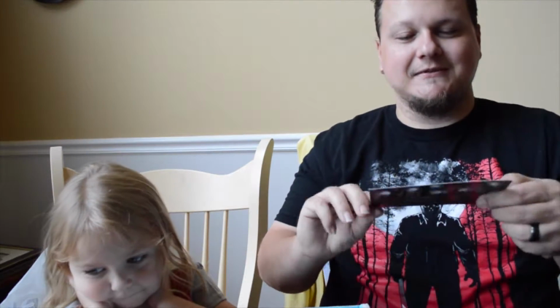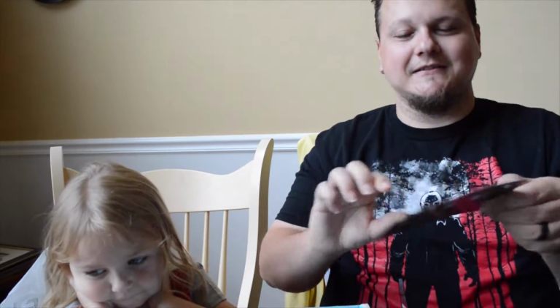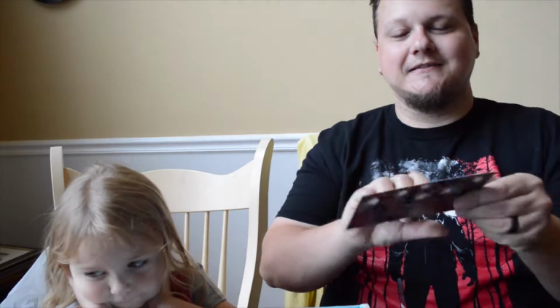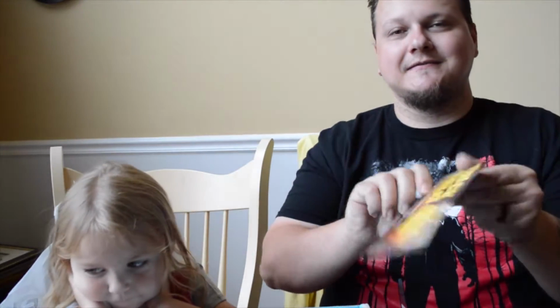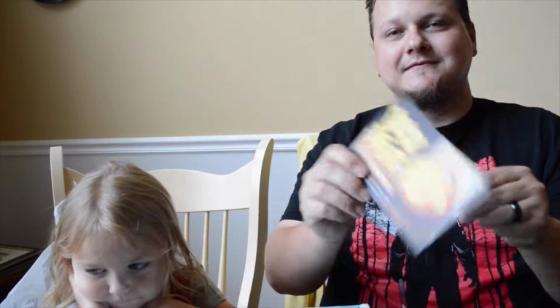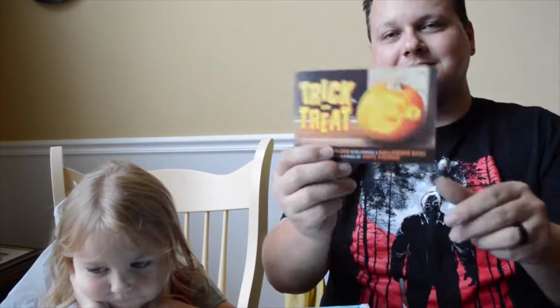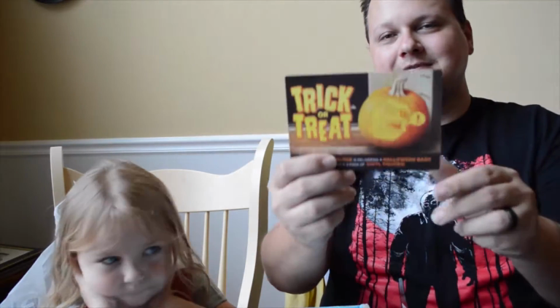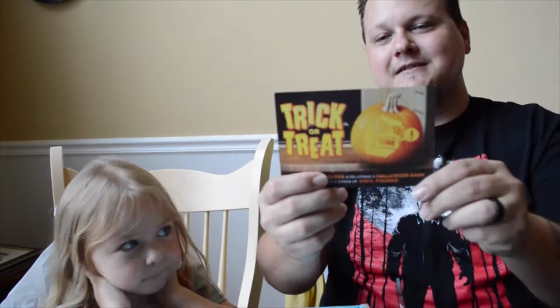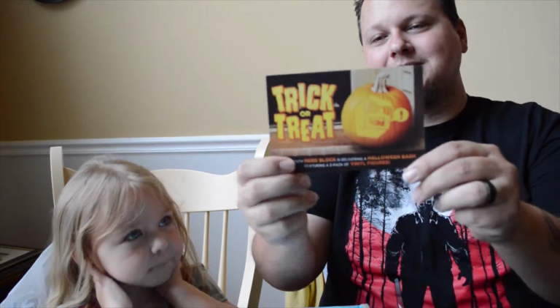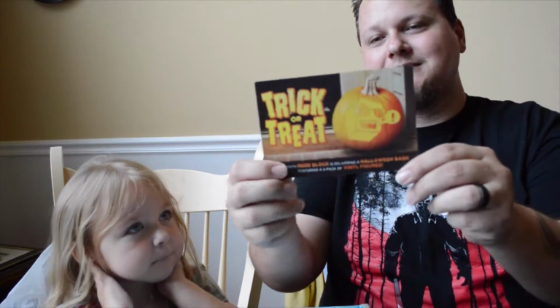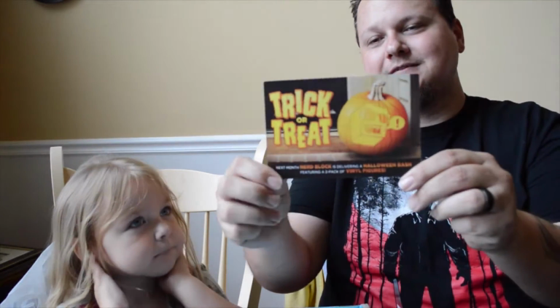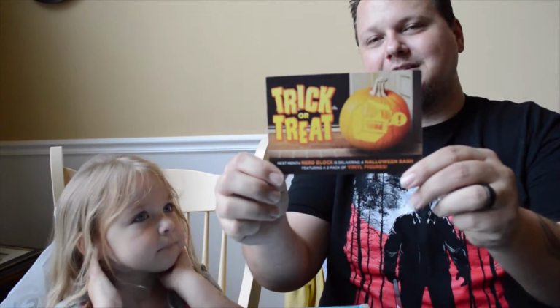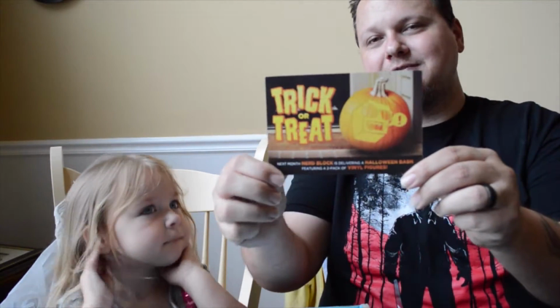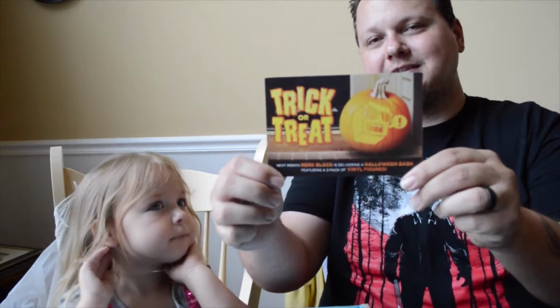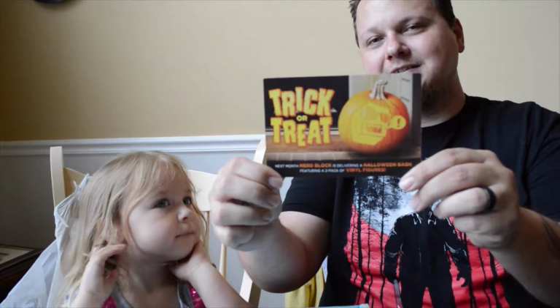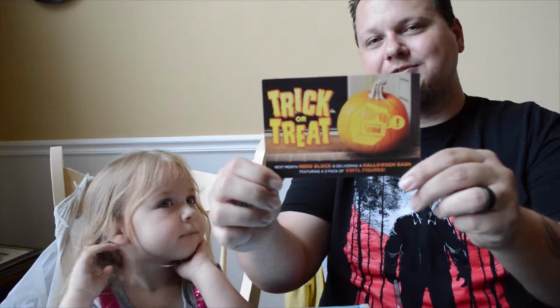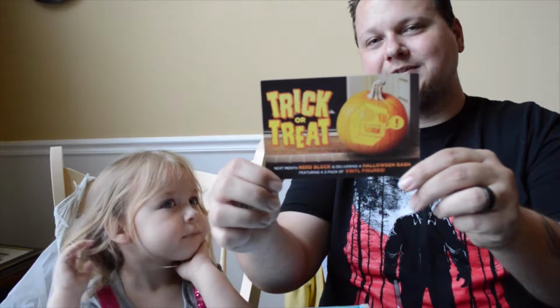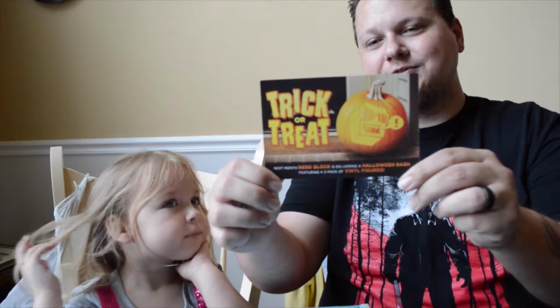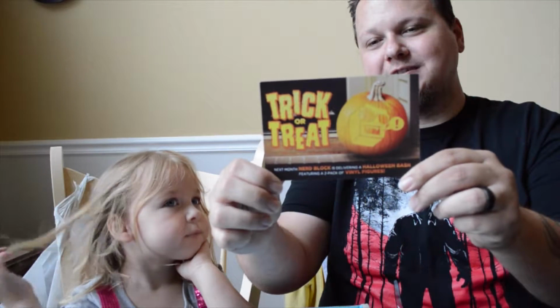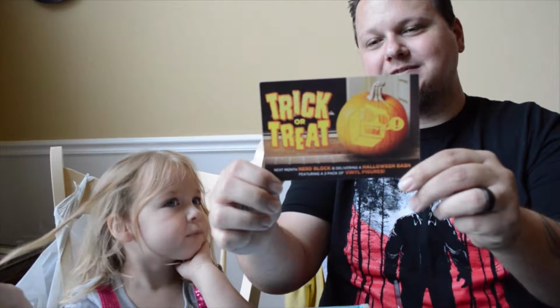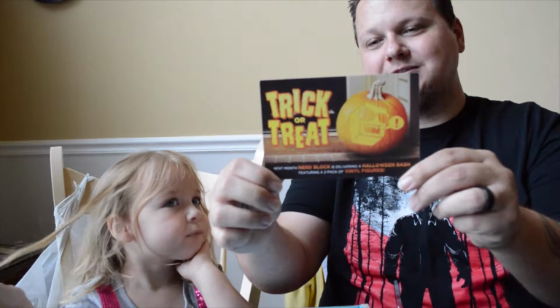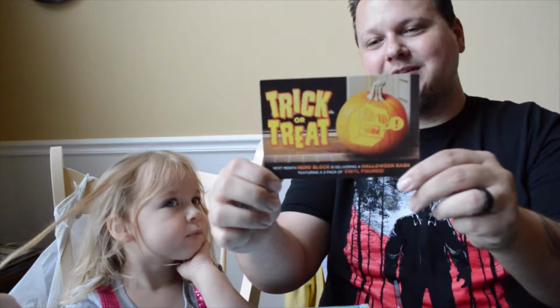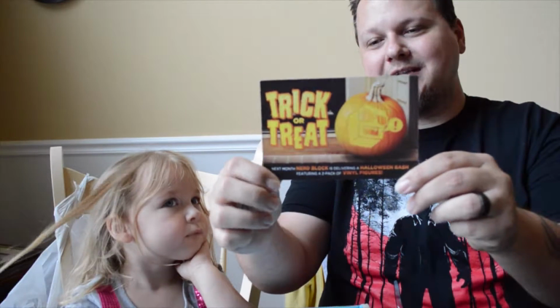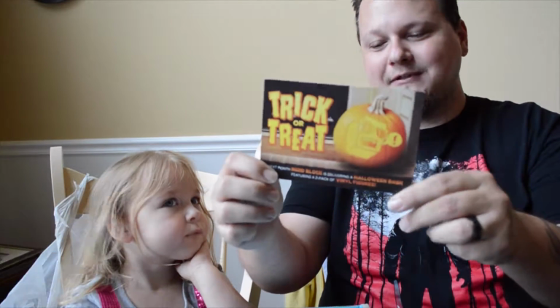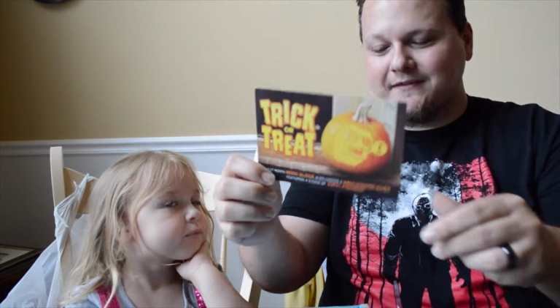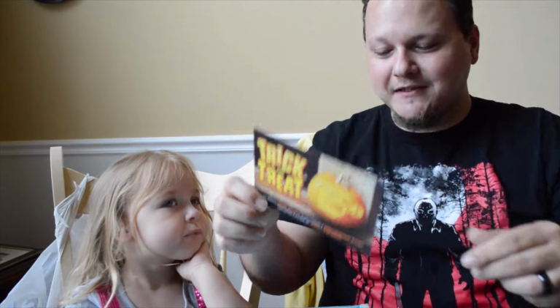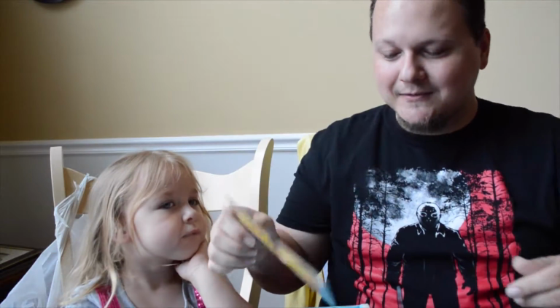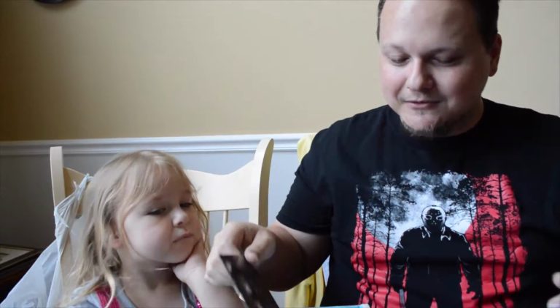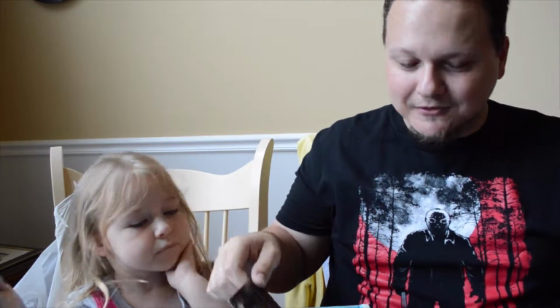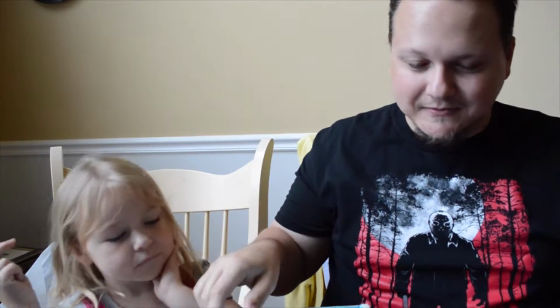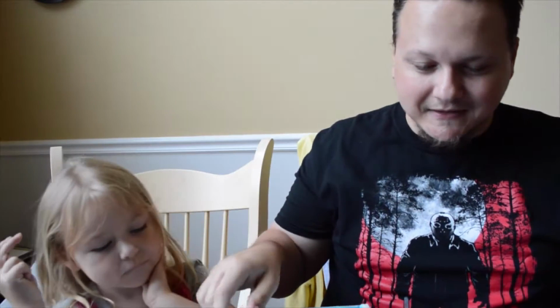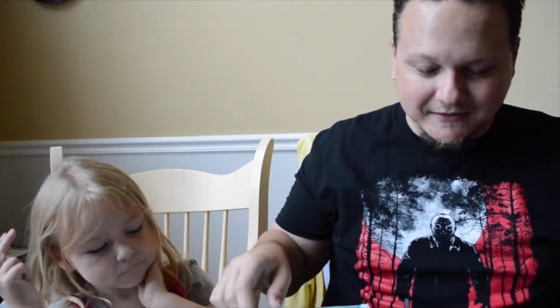Next month they're advertising a trick-or-treat Halloween theme, of course in October.